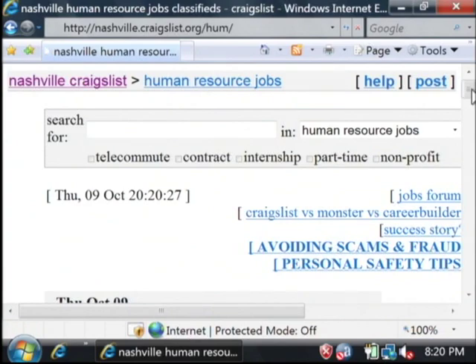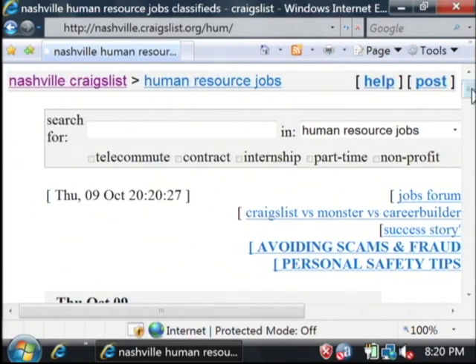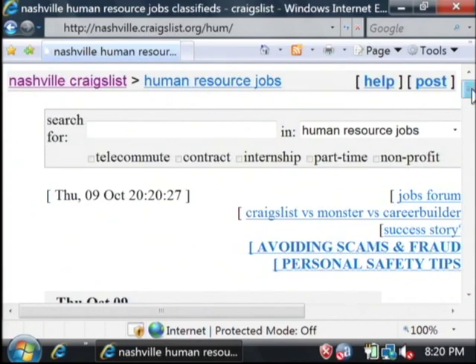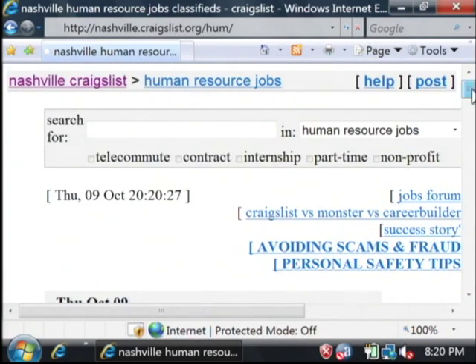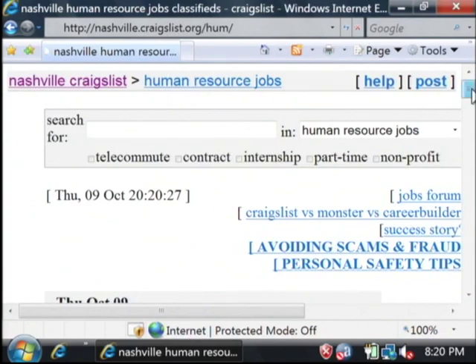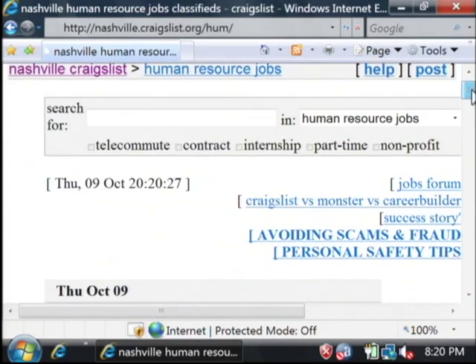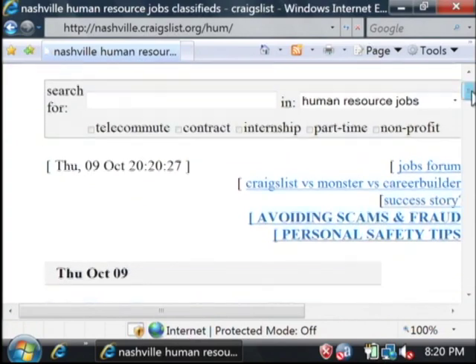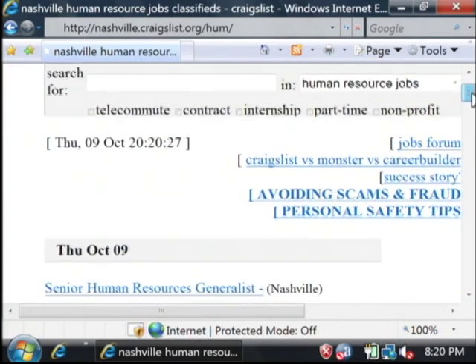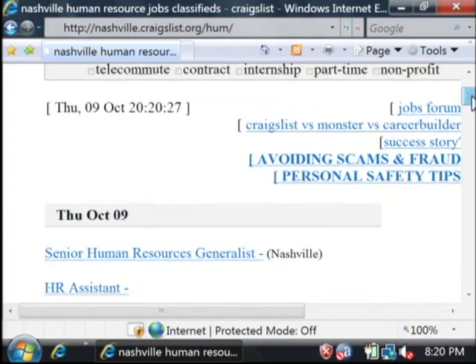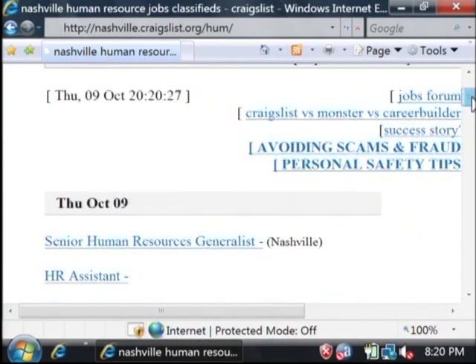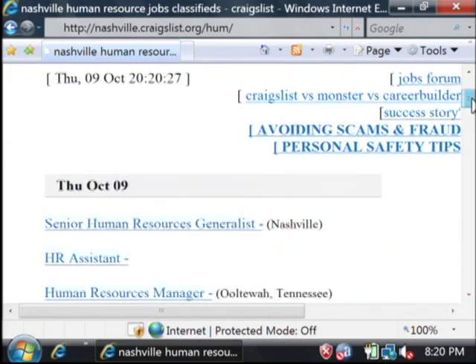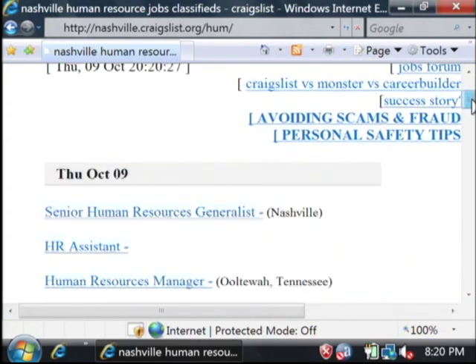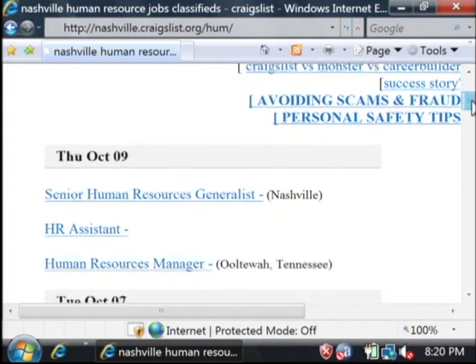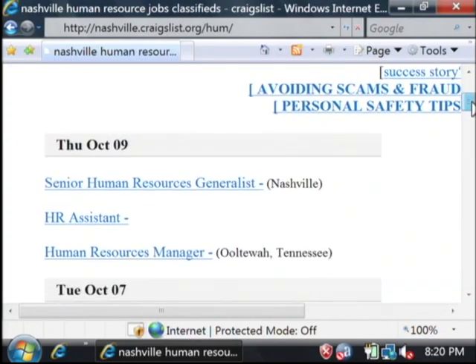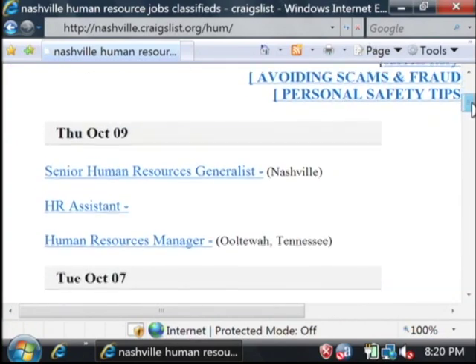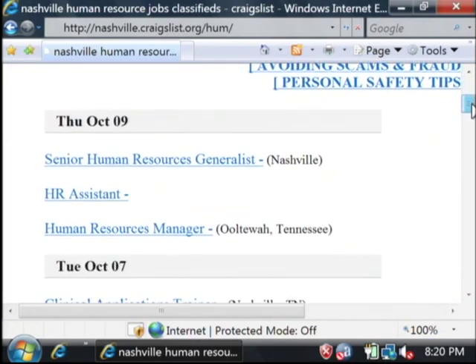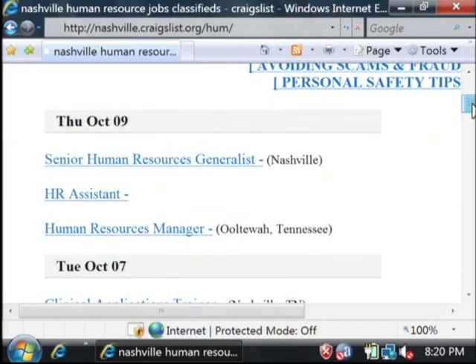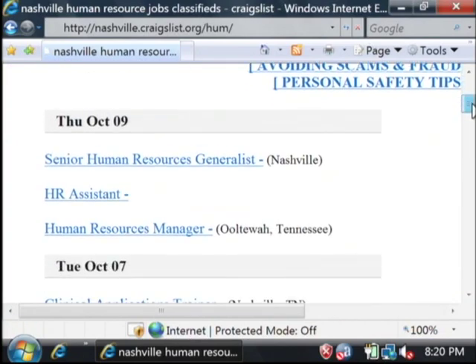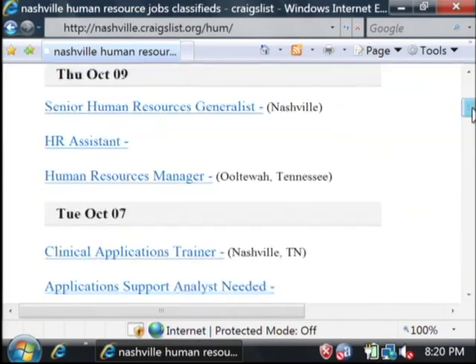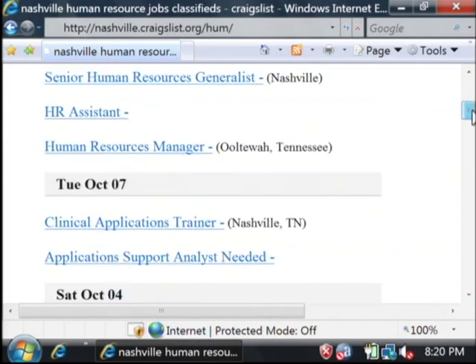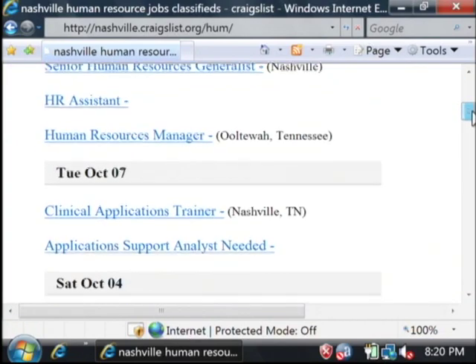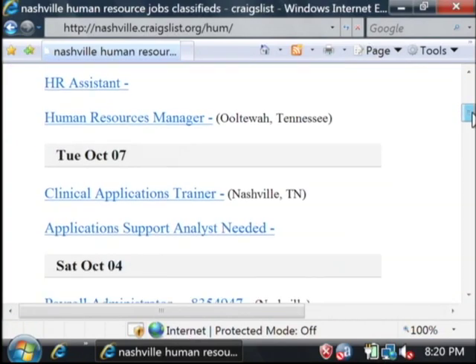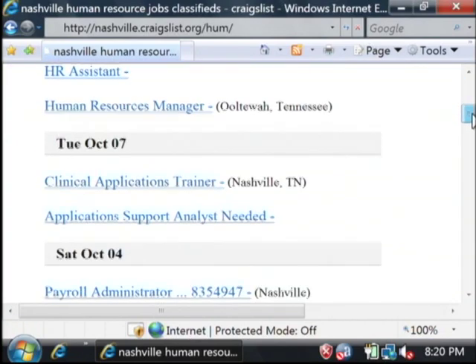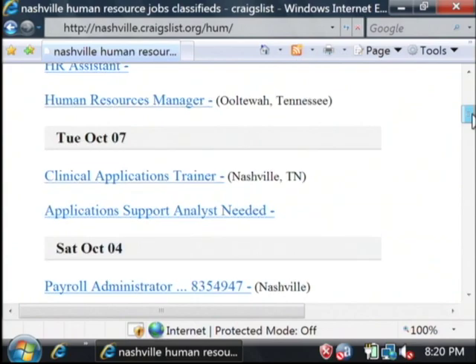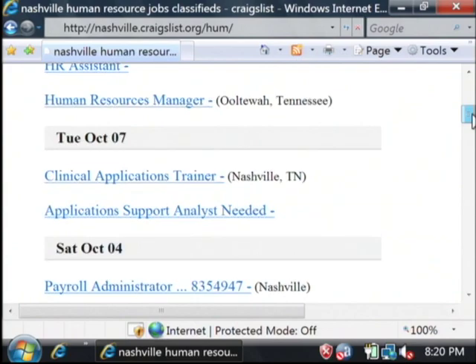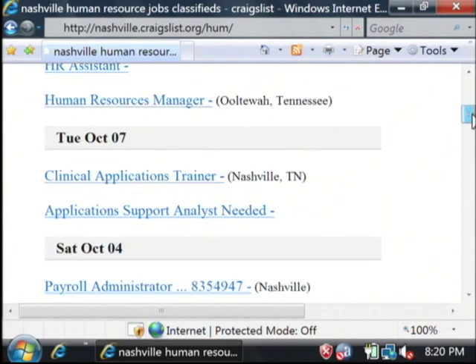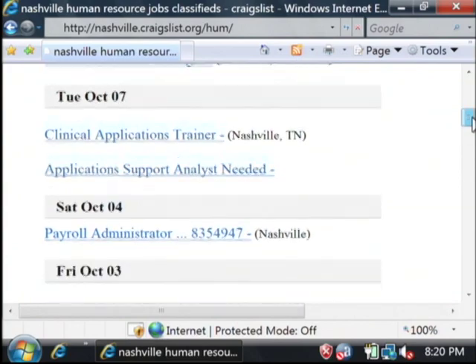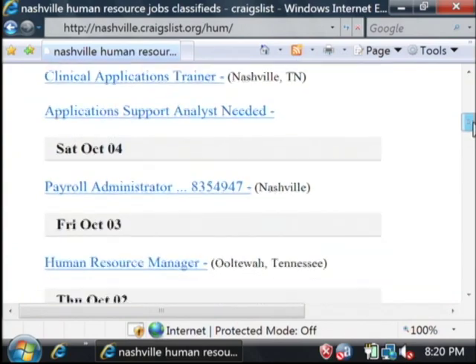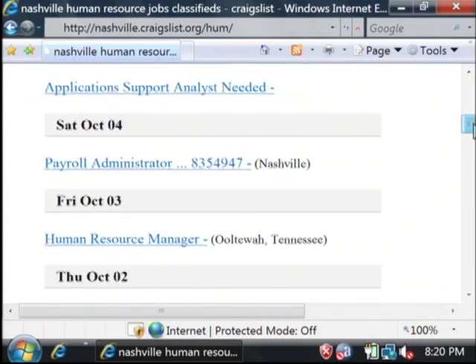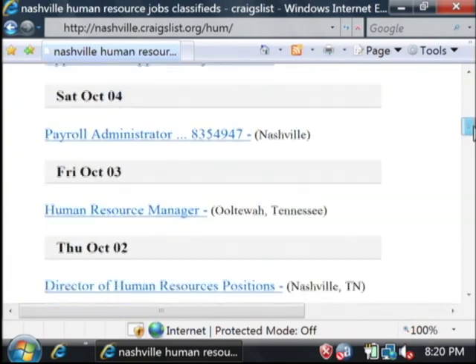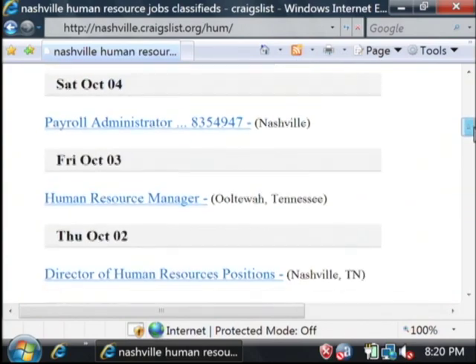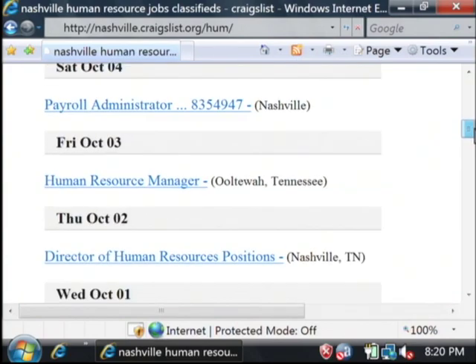These are ads that people have posted for people looking for jobs in the Nashville, Tennessee area.